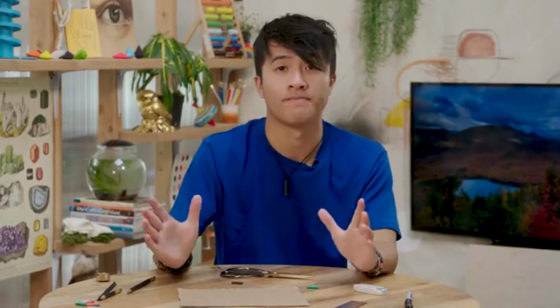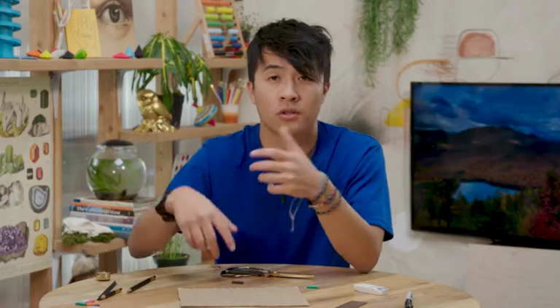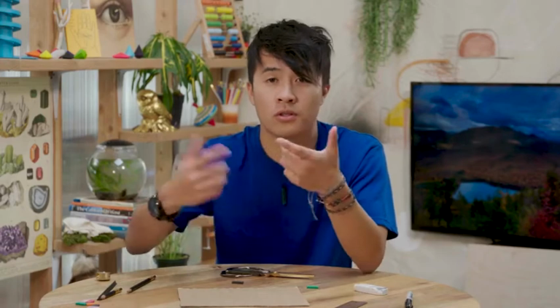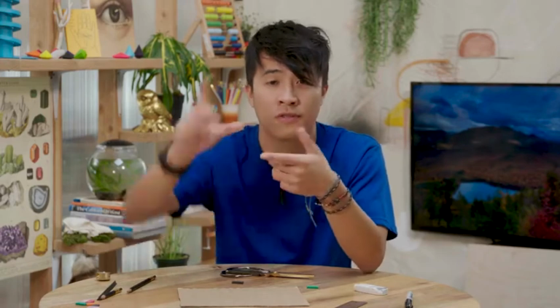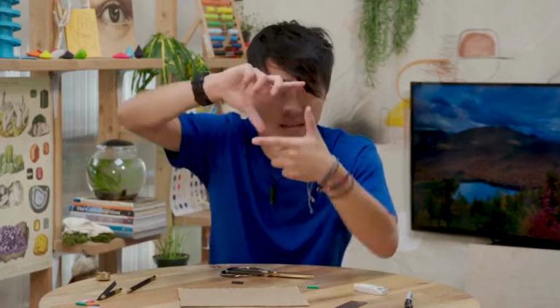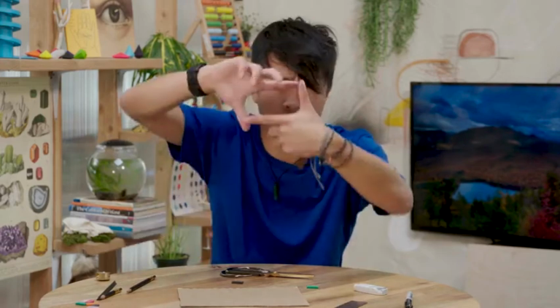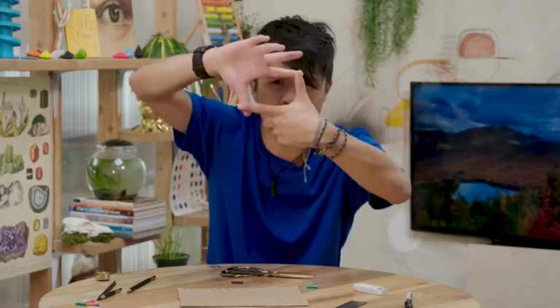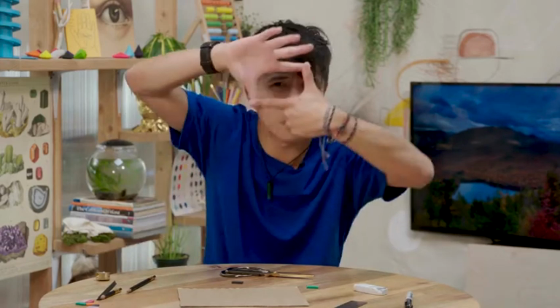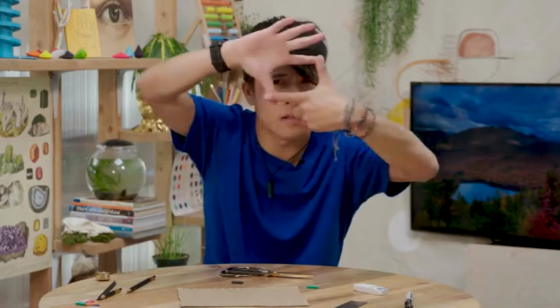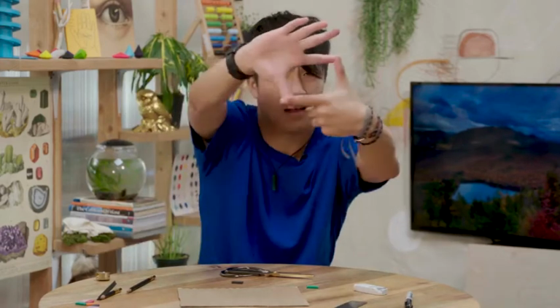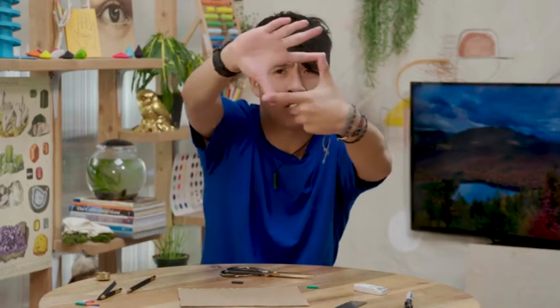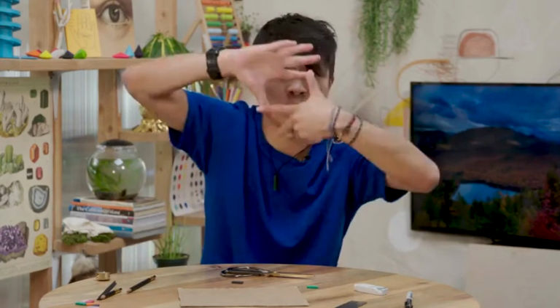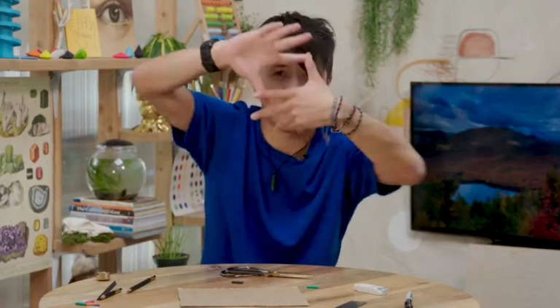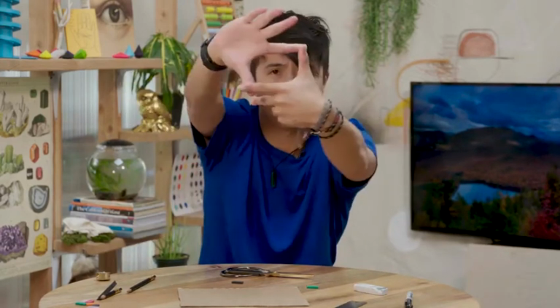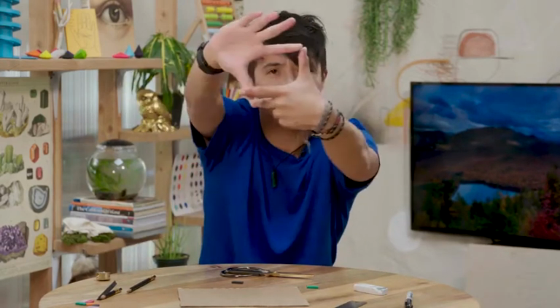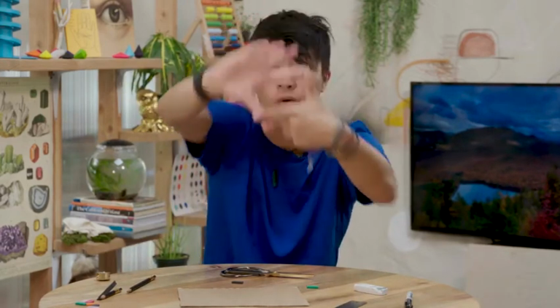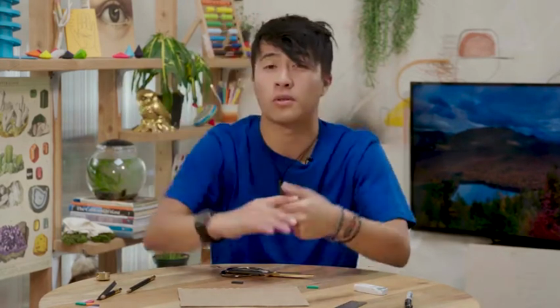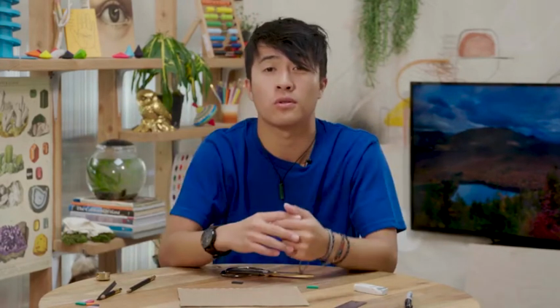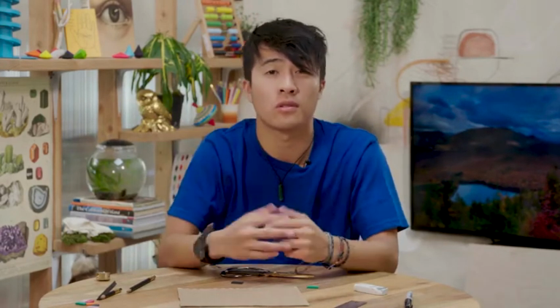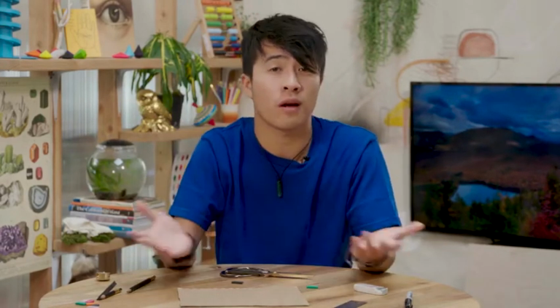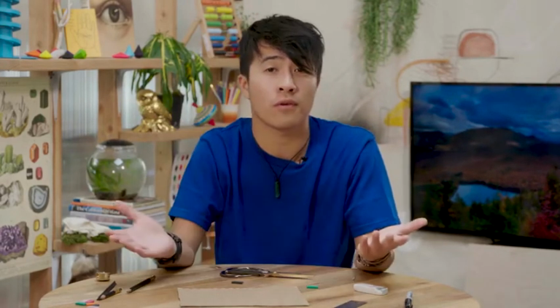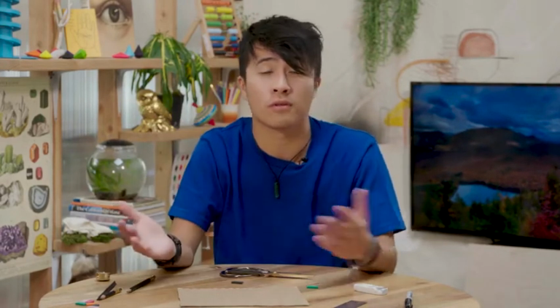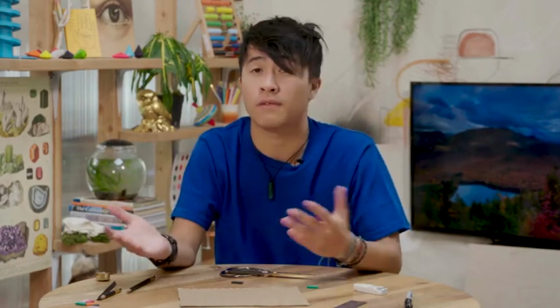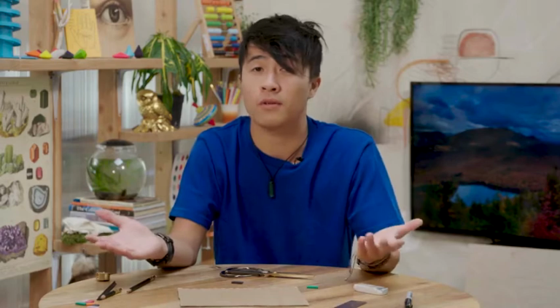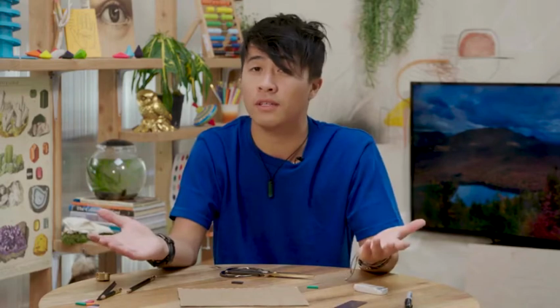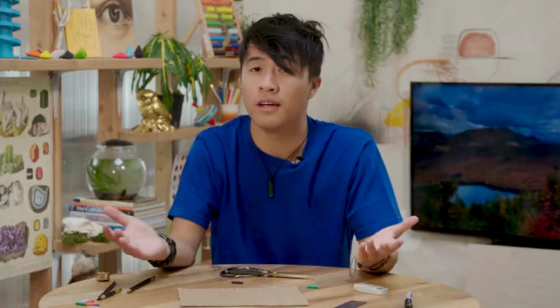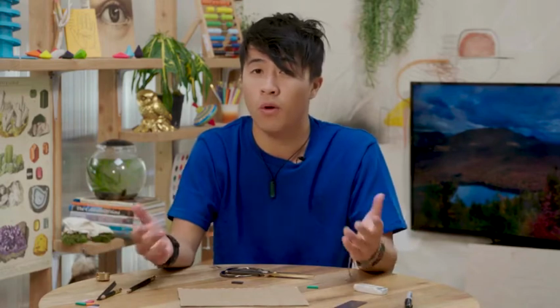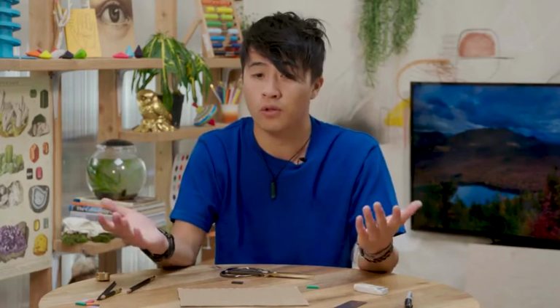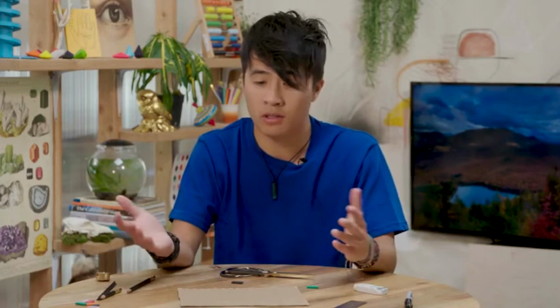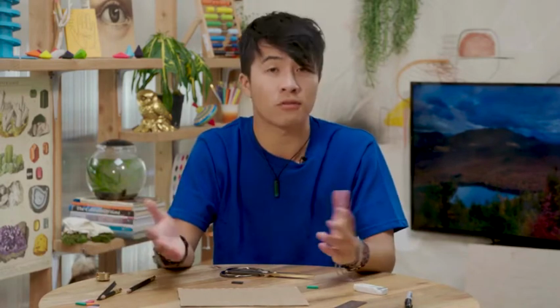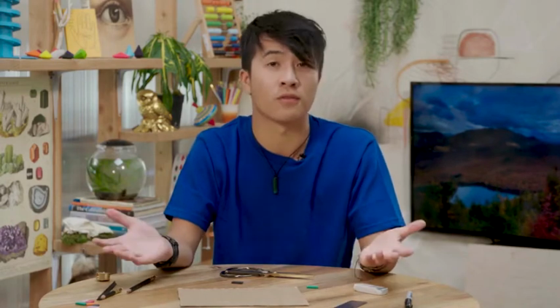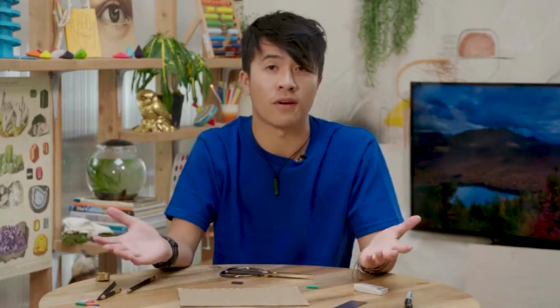You can use your fingers like this and zoom in, or you could use an iPhone, take a photo of it, or you can create your own viewfinder.